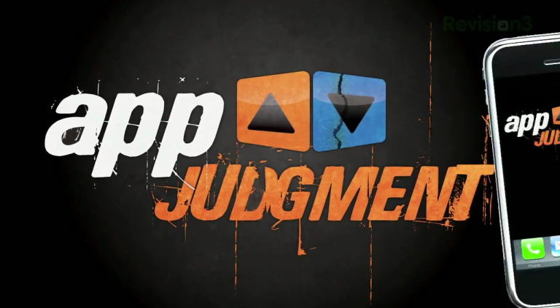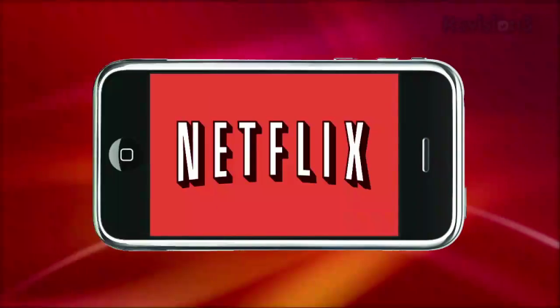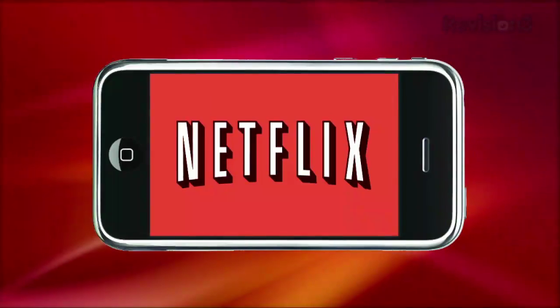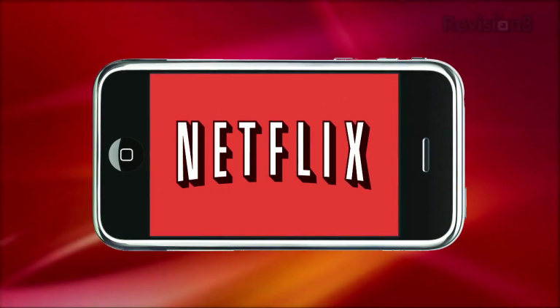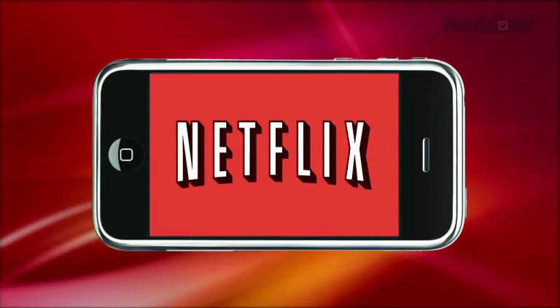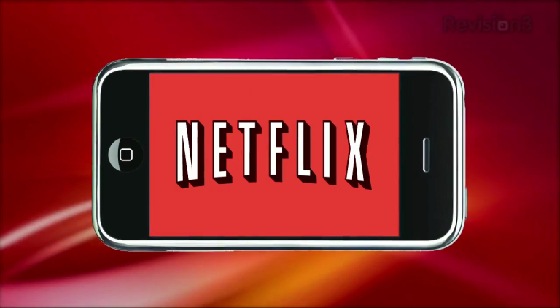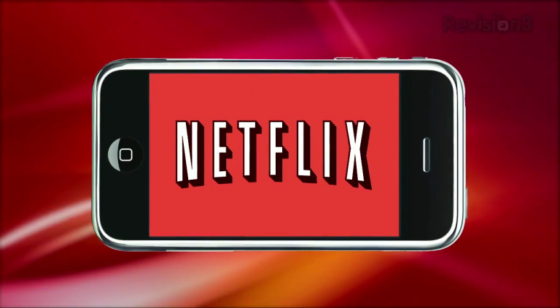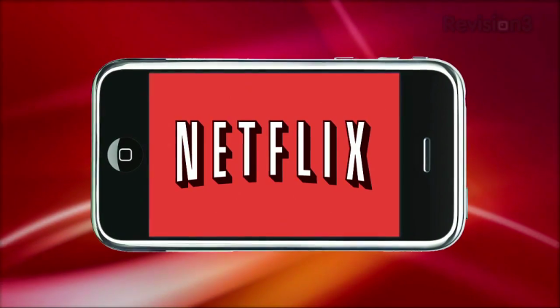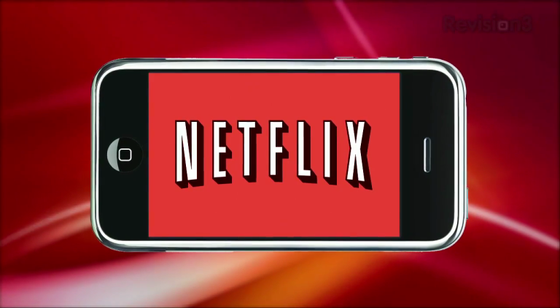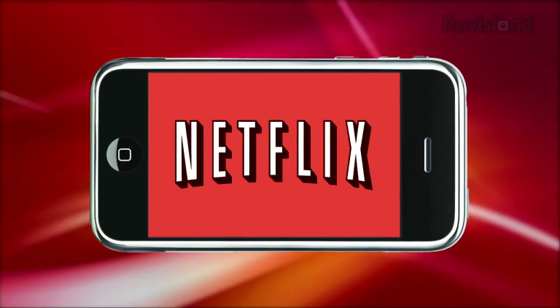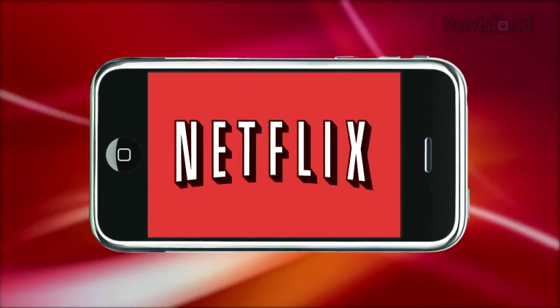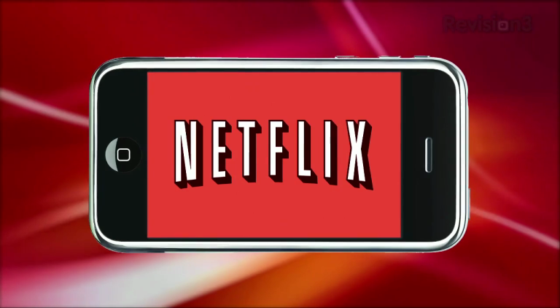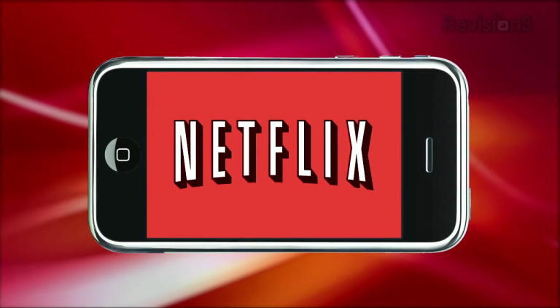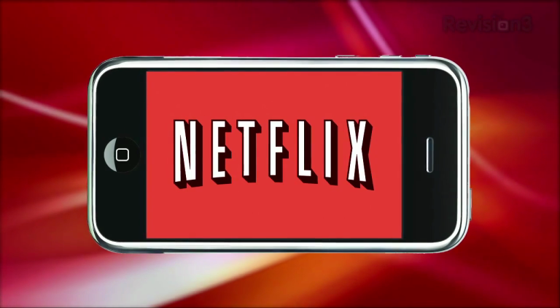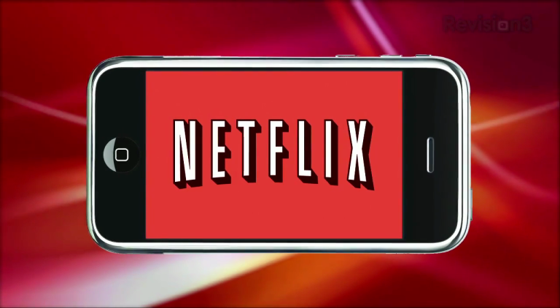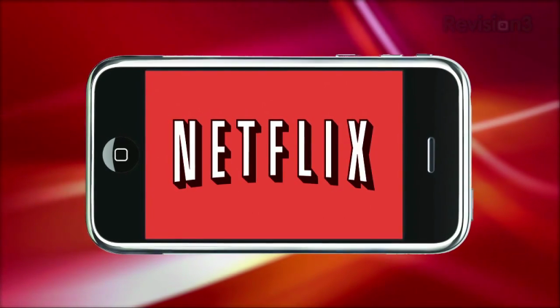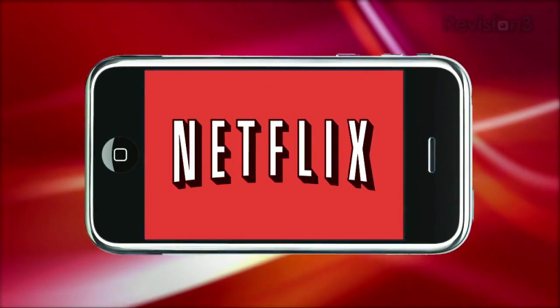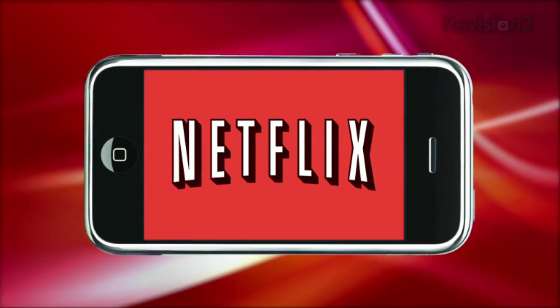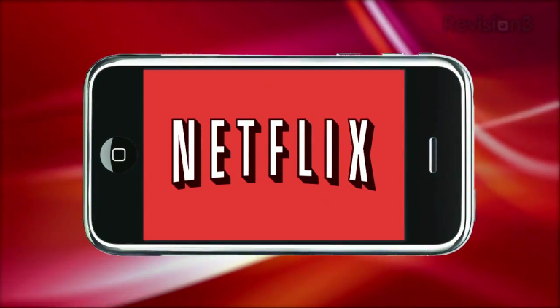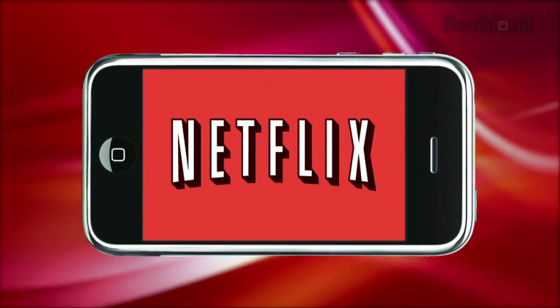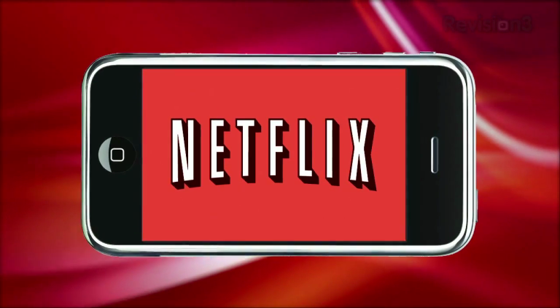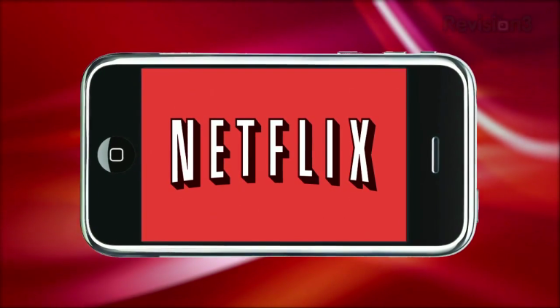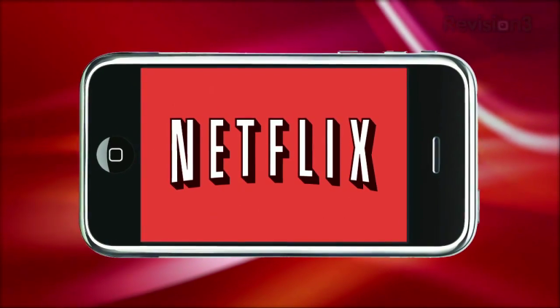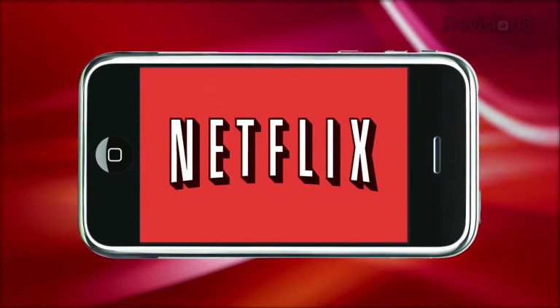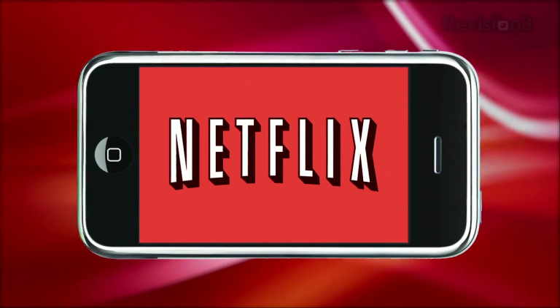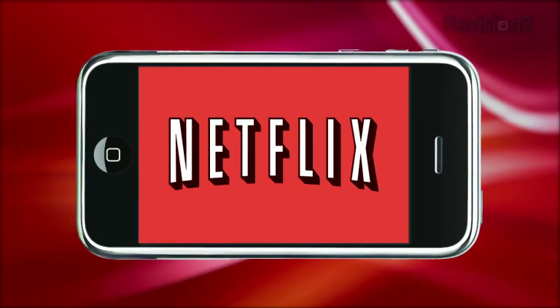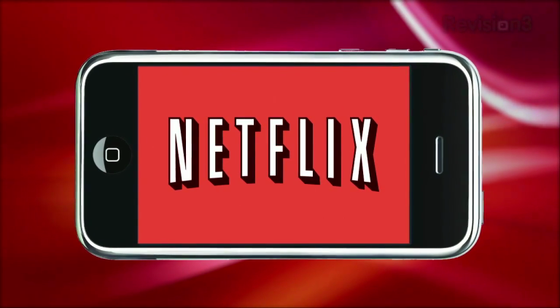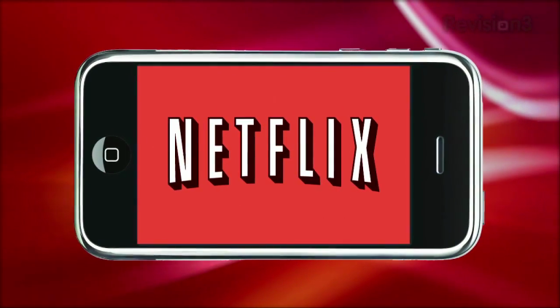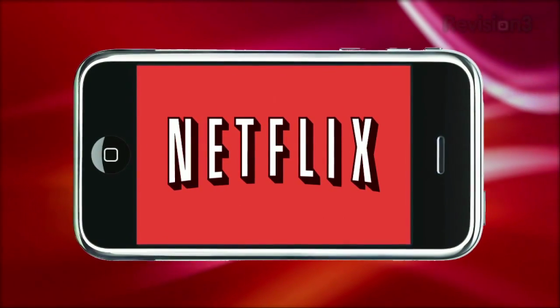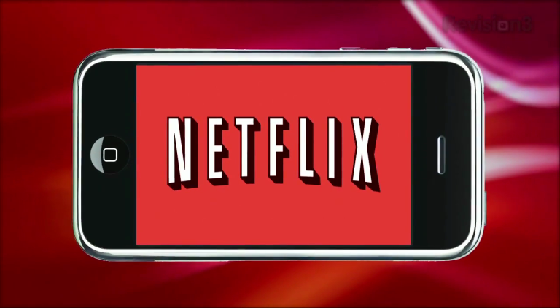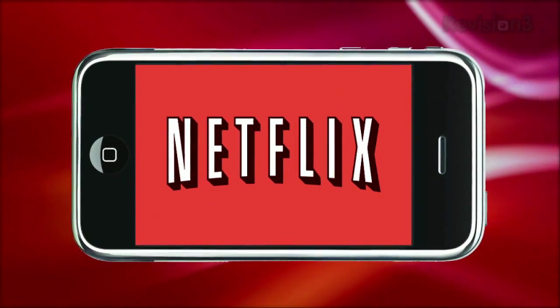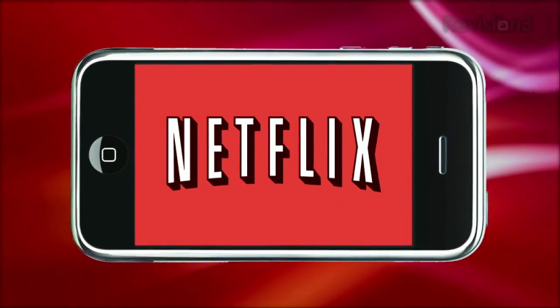This episode of App Judgment is brought to you by Netflix. Go to www.netflix.com/aj for your free trial.